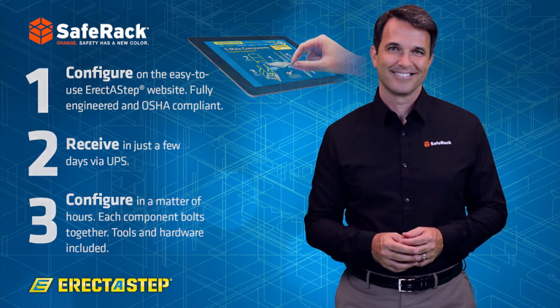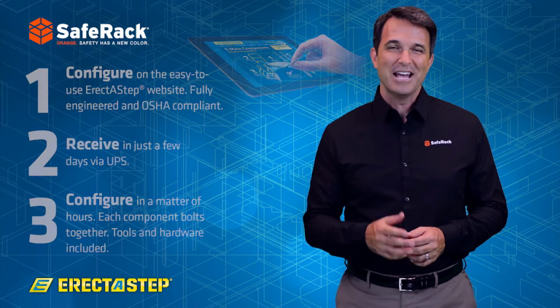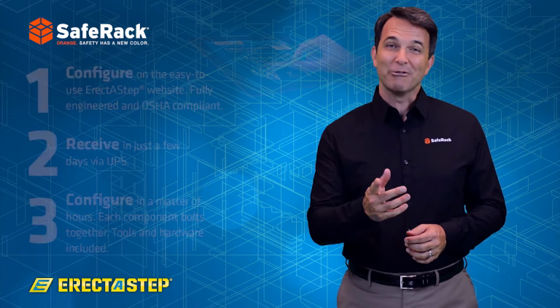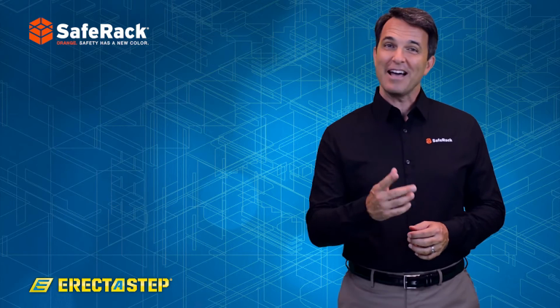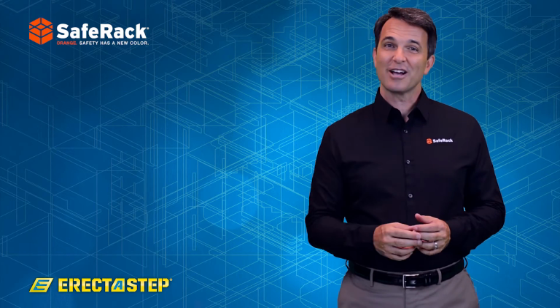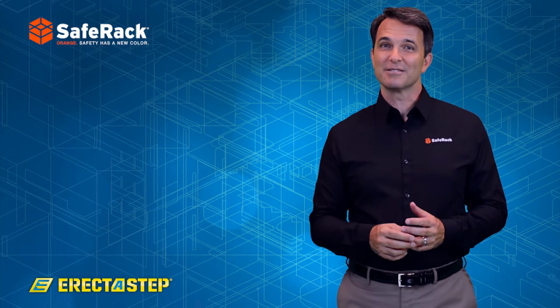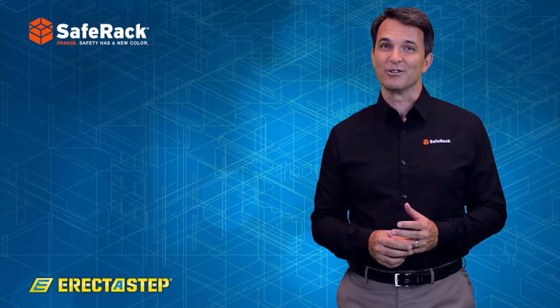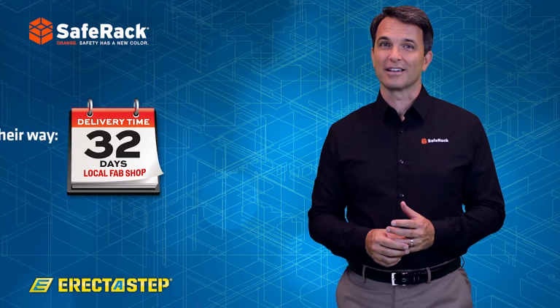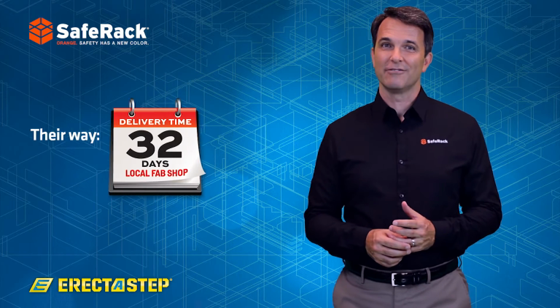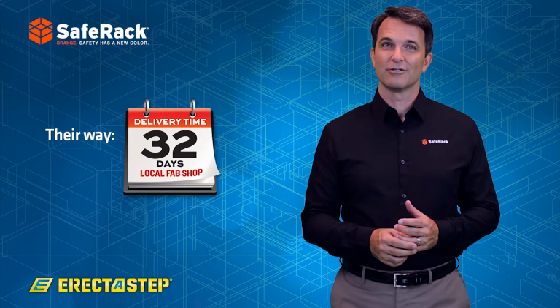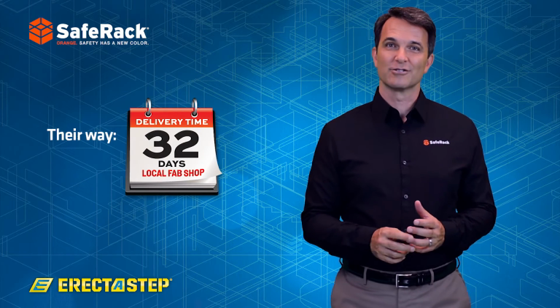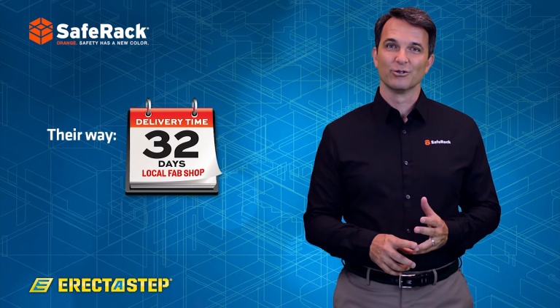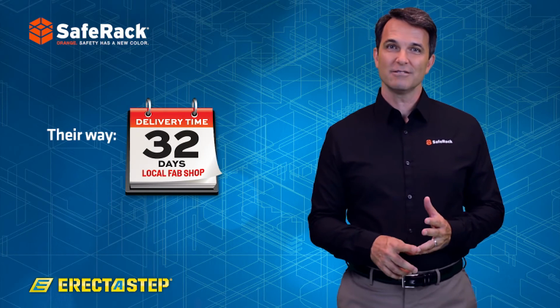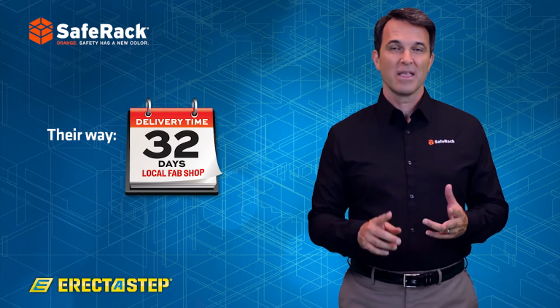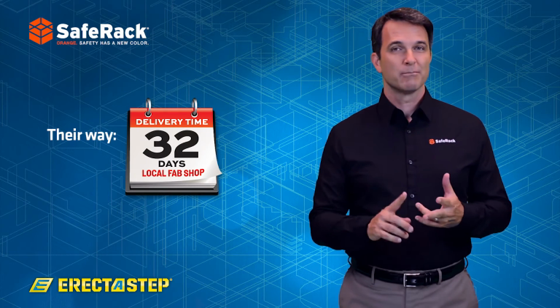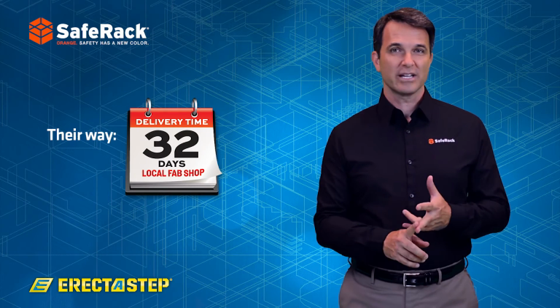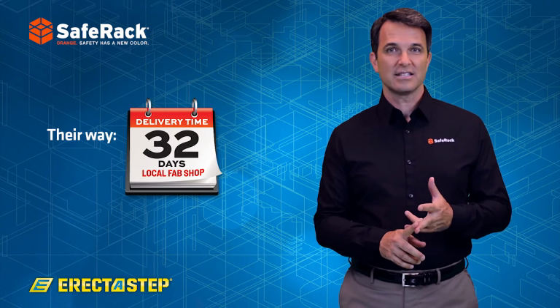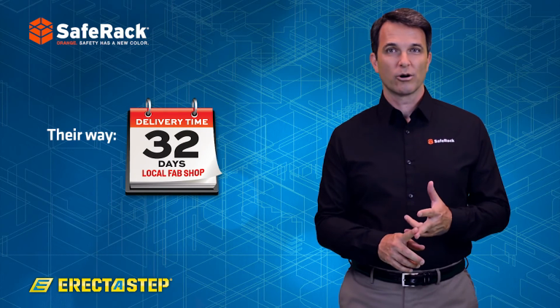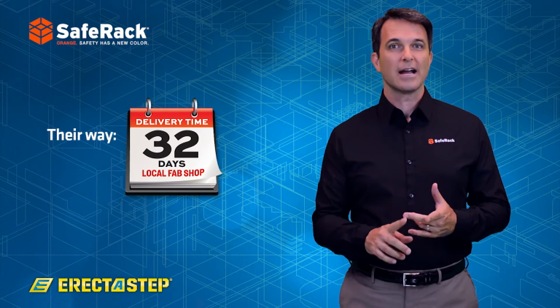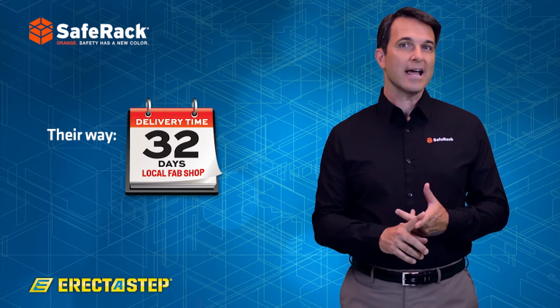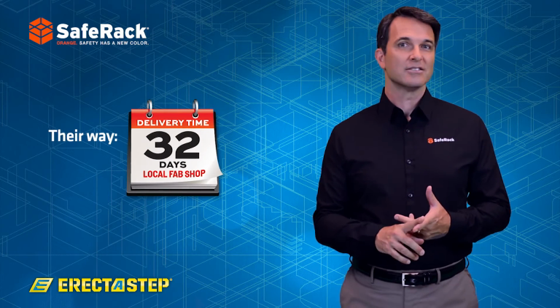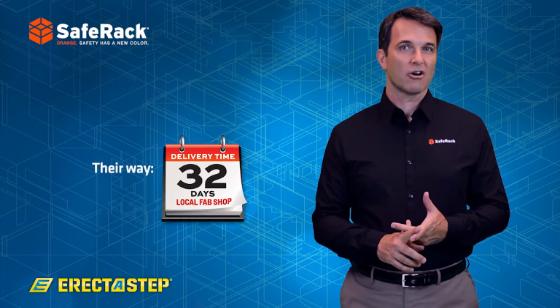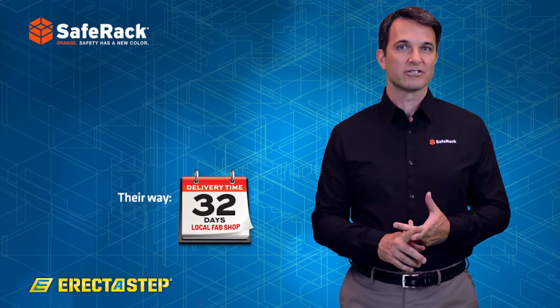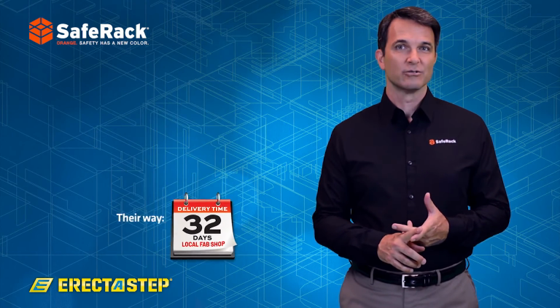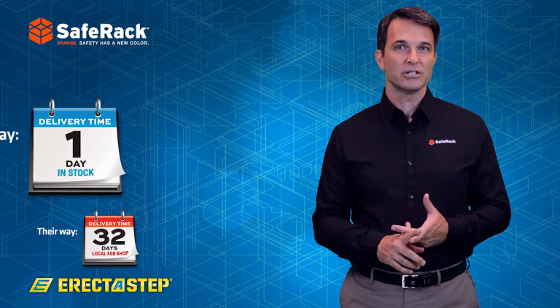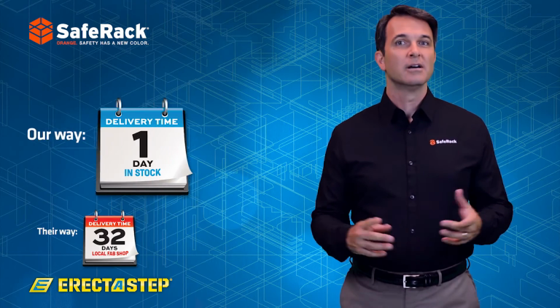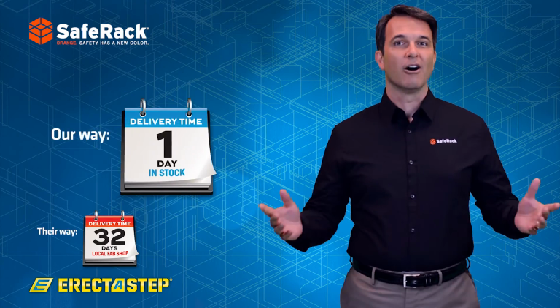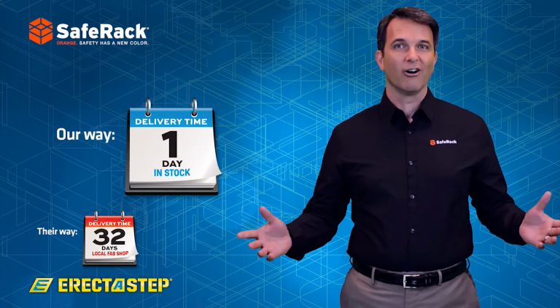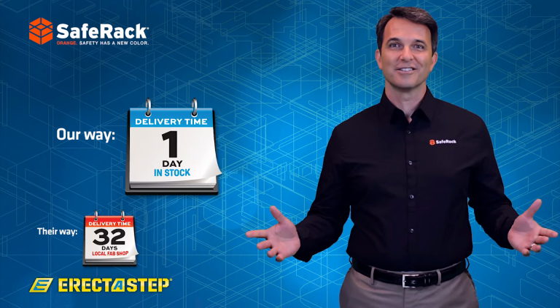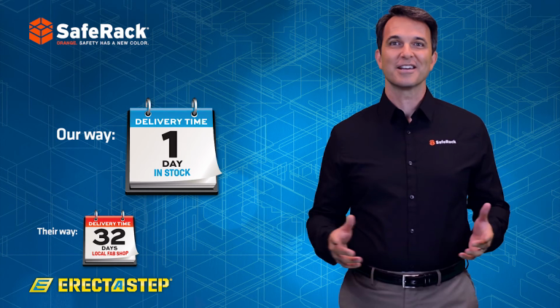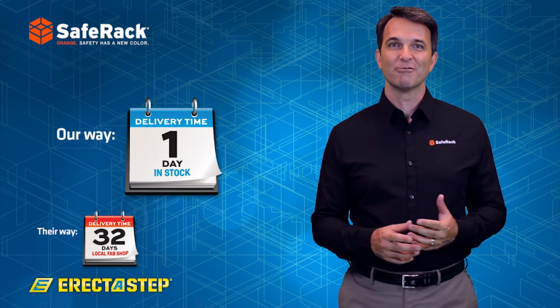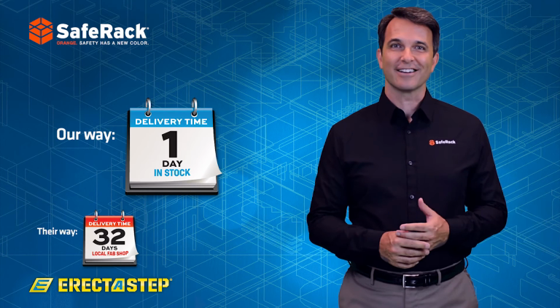We have customers that configure the solution, place the order, and install the solution all in the same week.